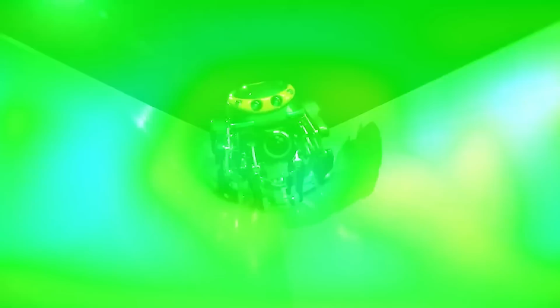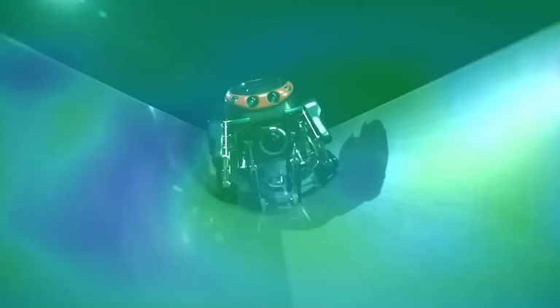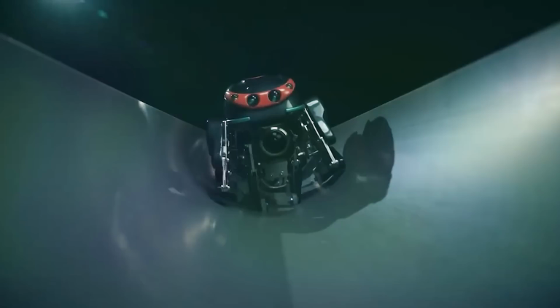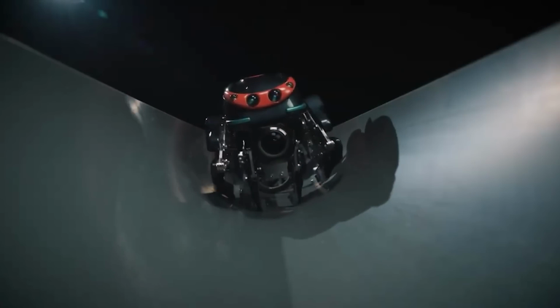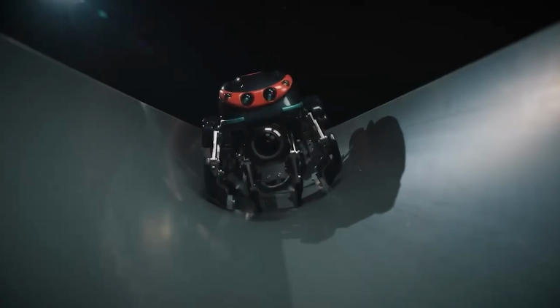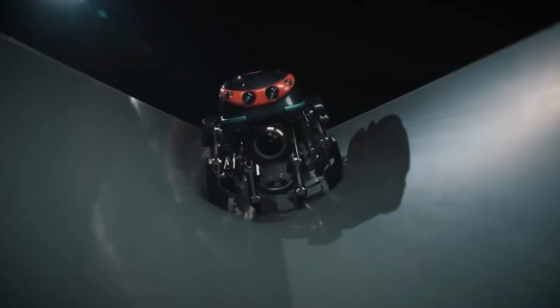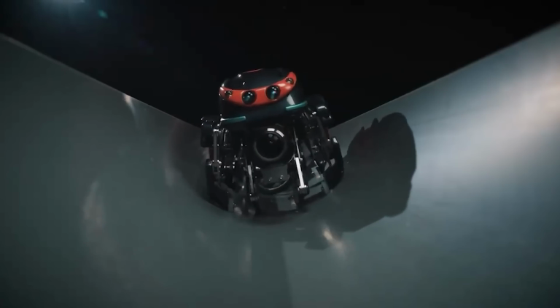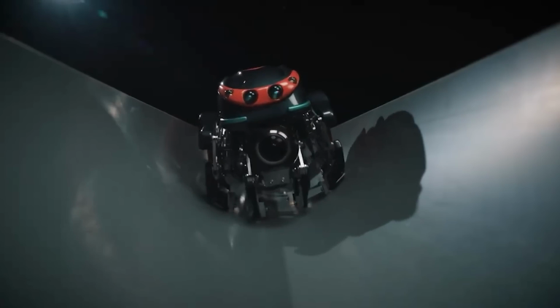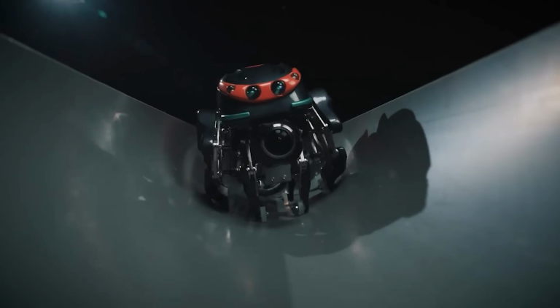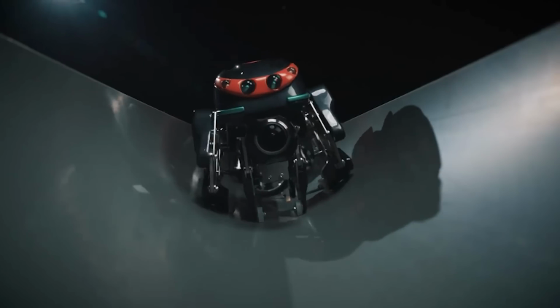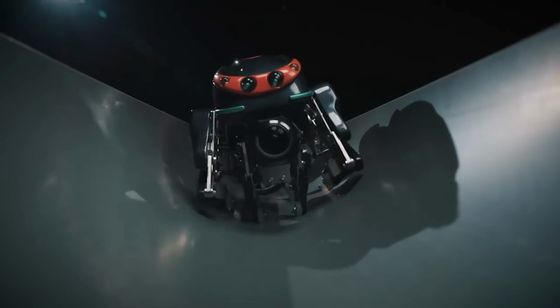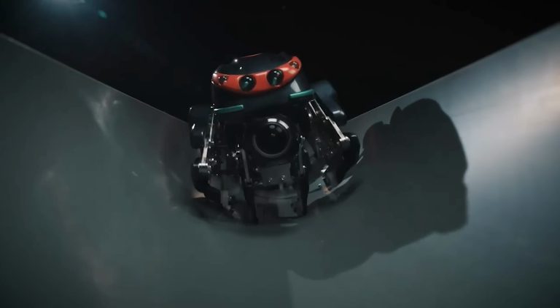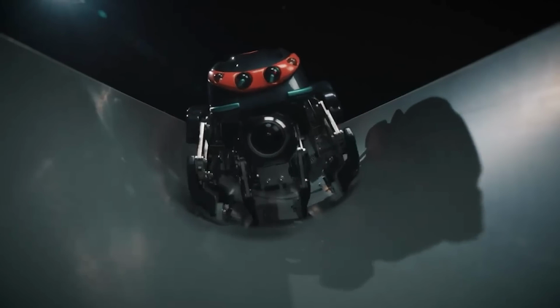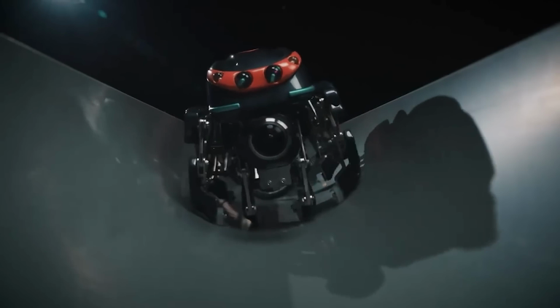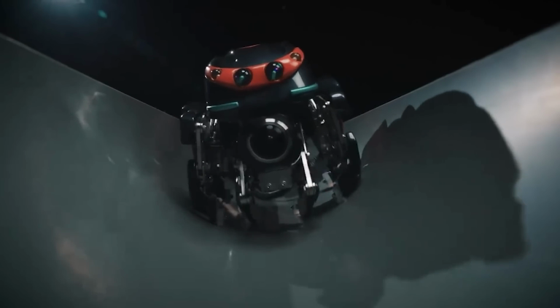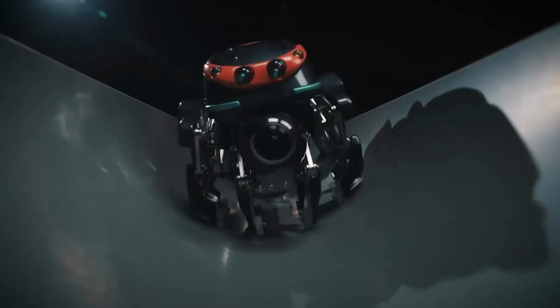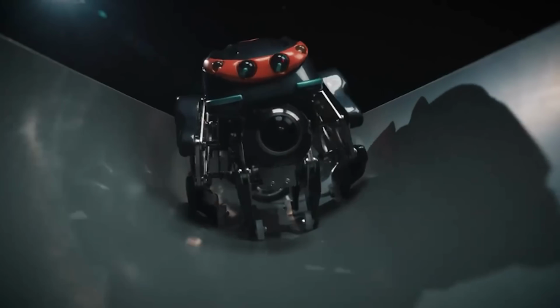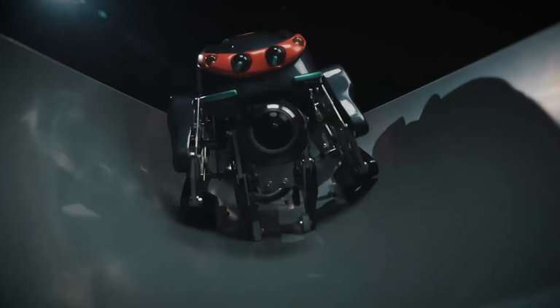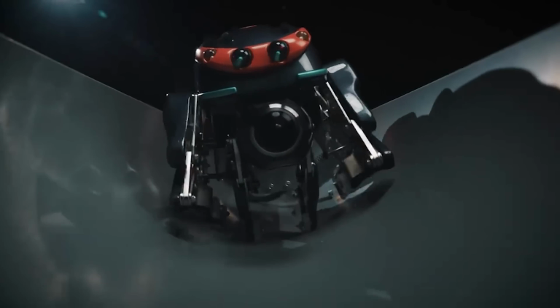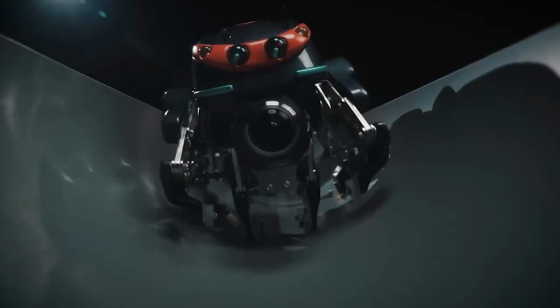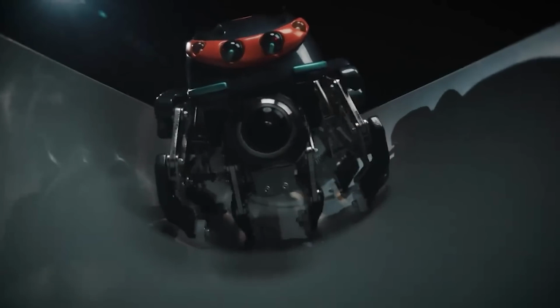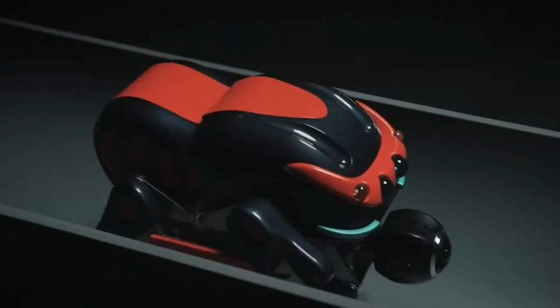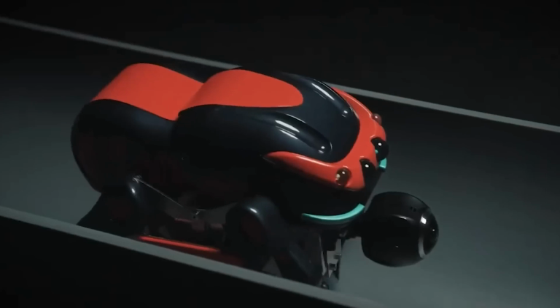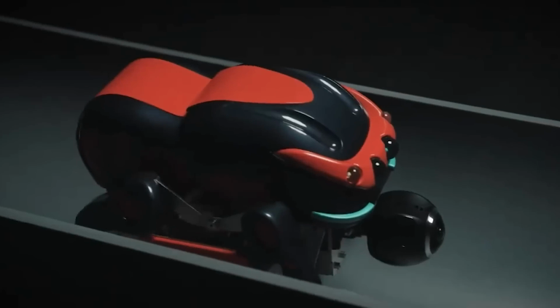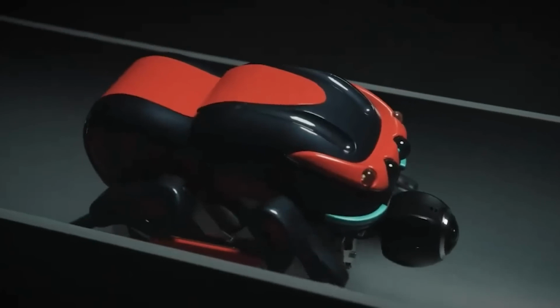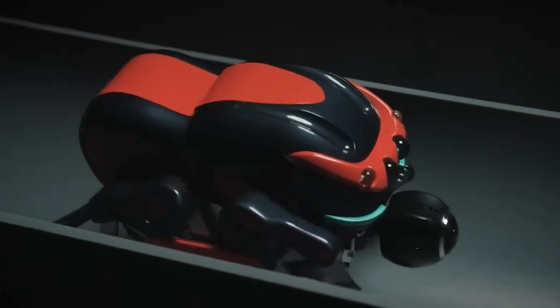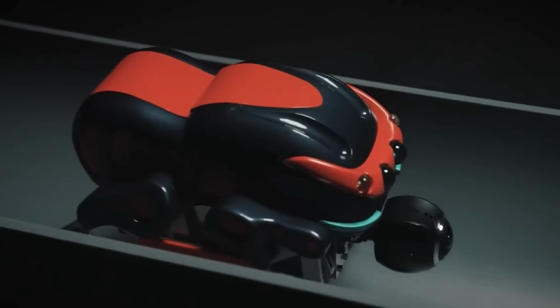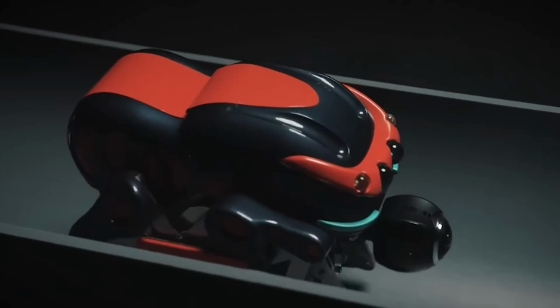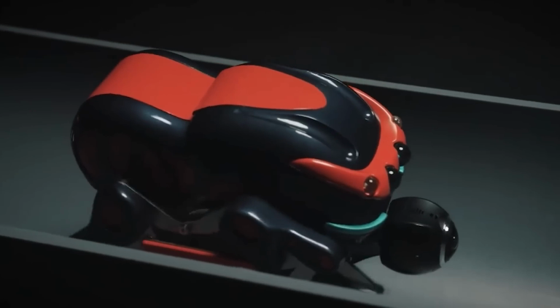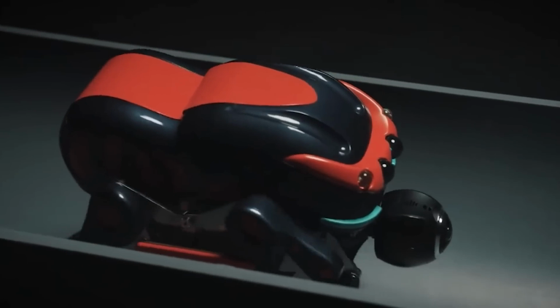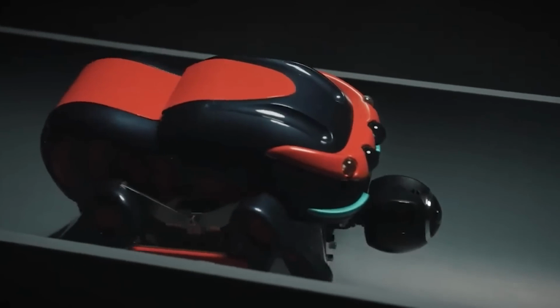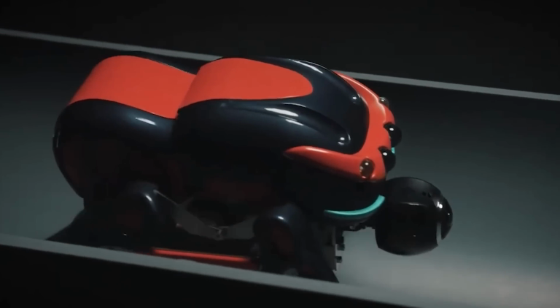Despite its menacing appearance, this robotic spider is used to maintain drains, not enslave humanity.